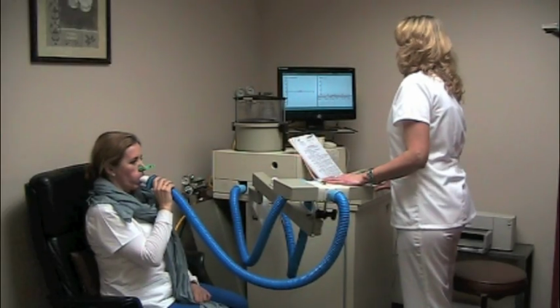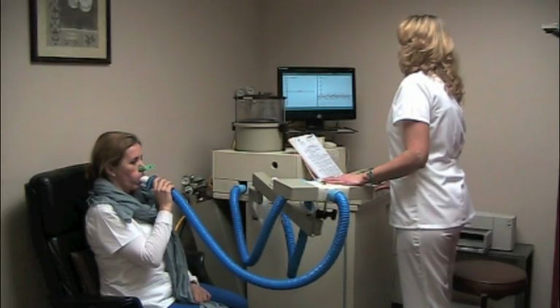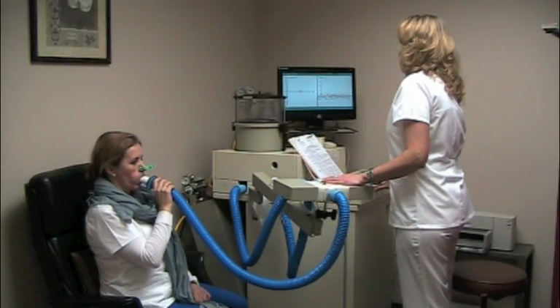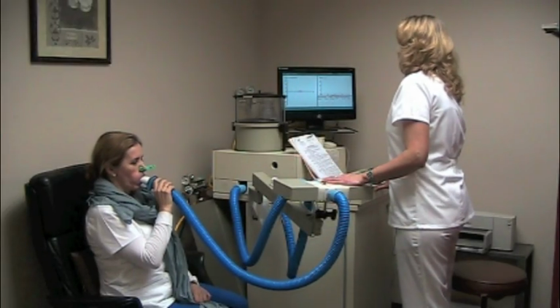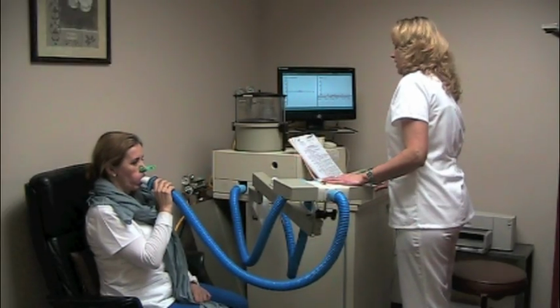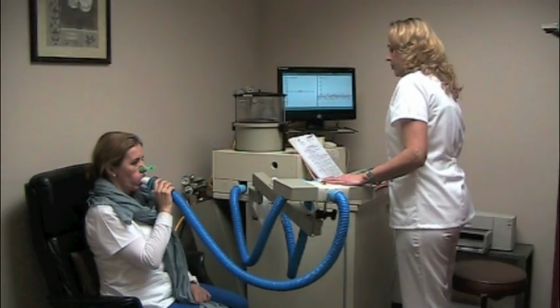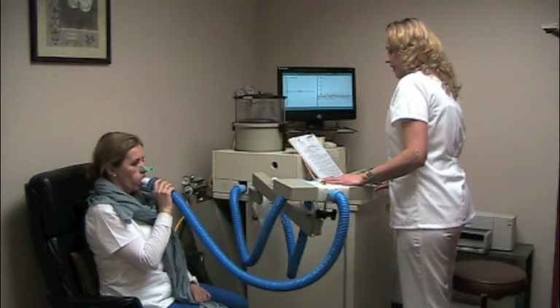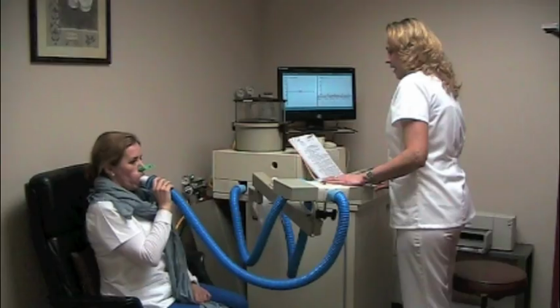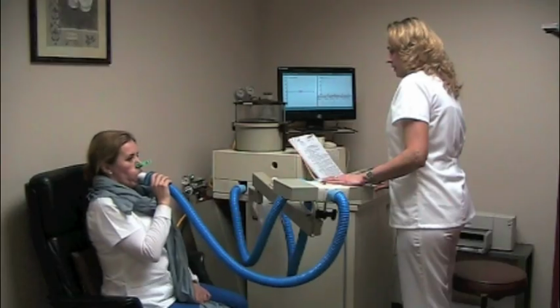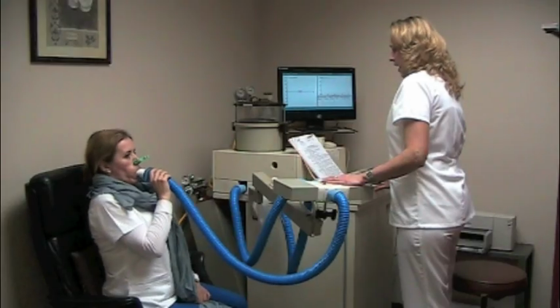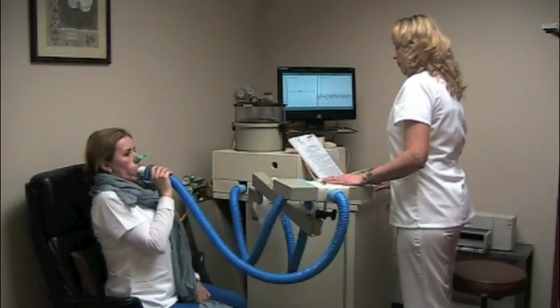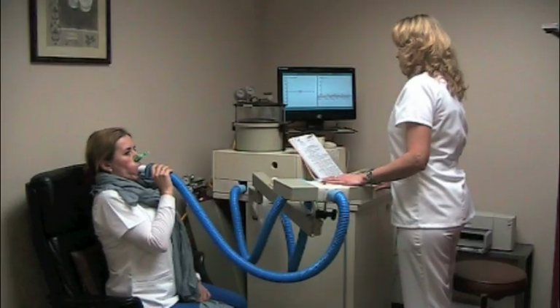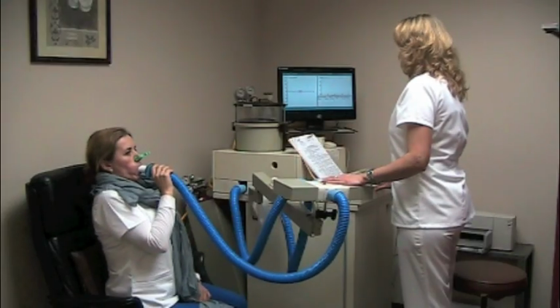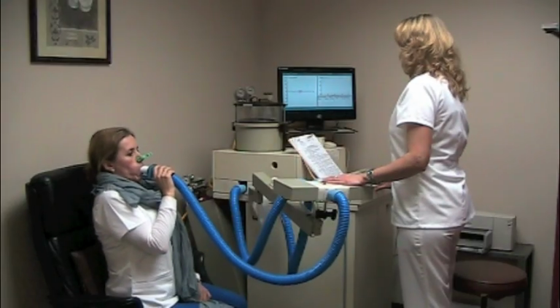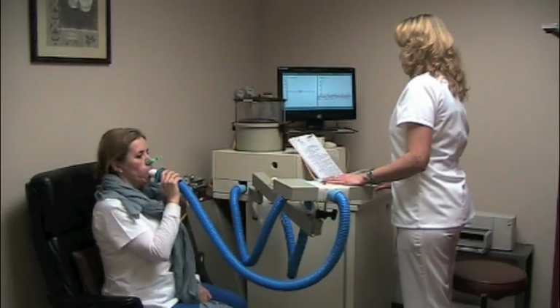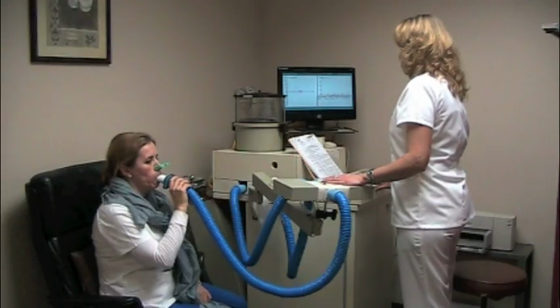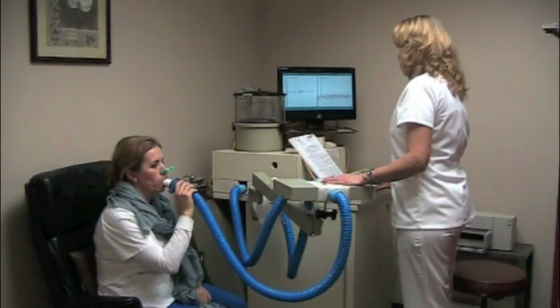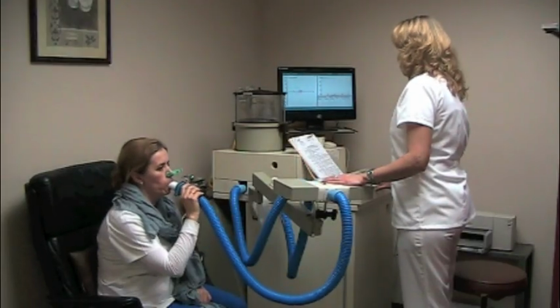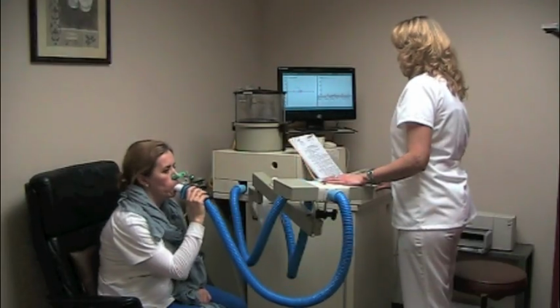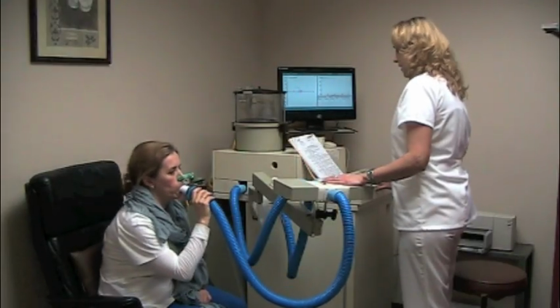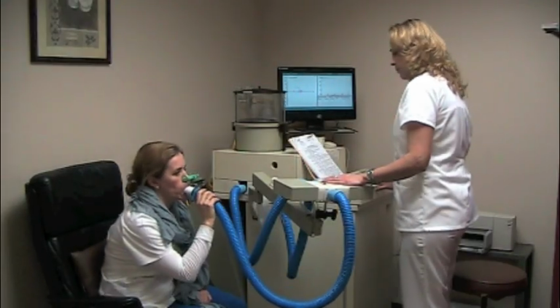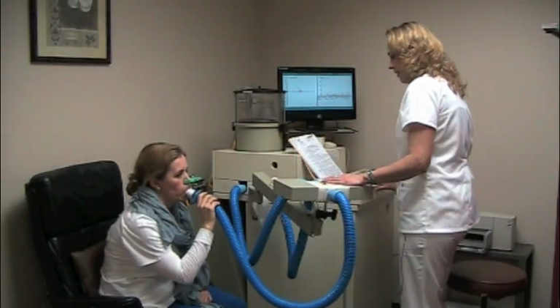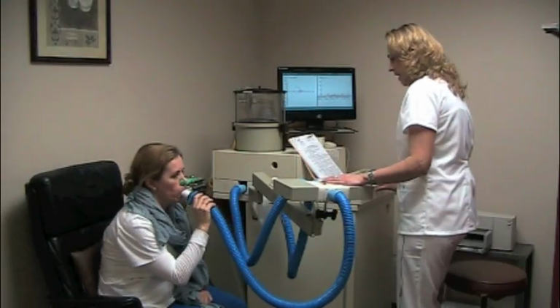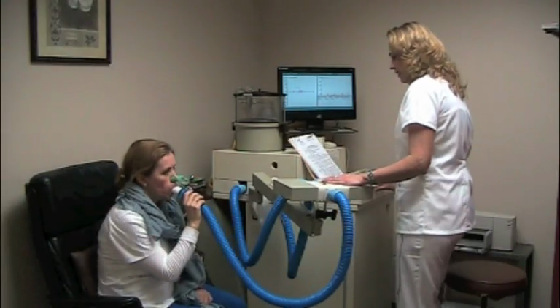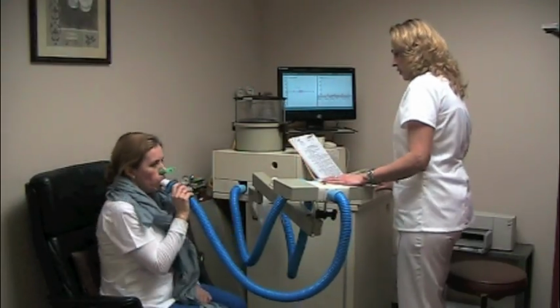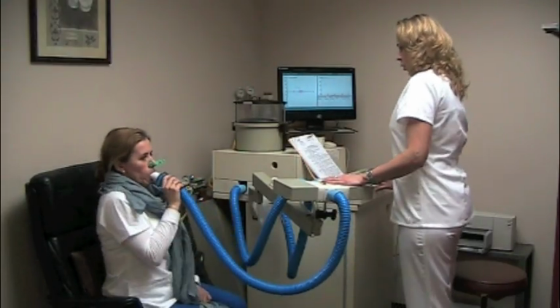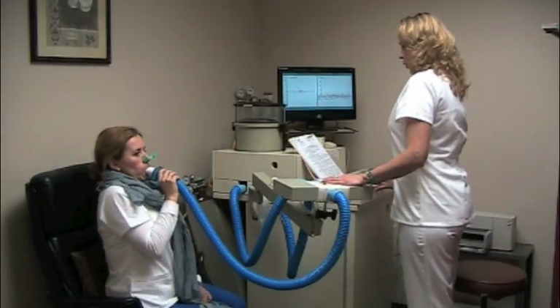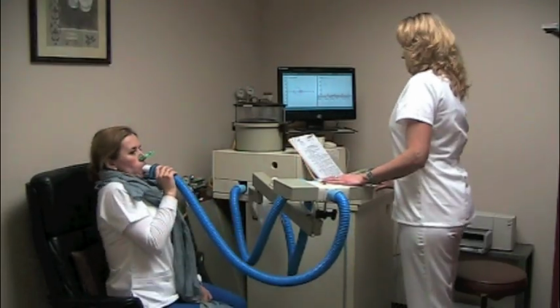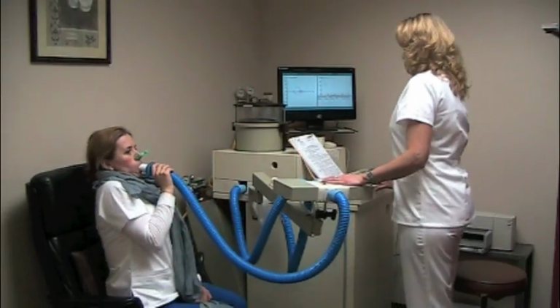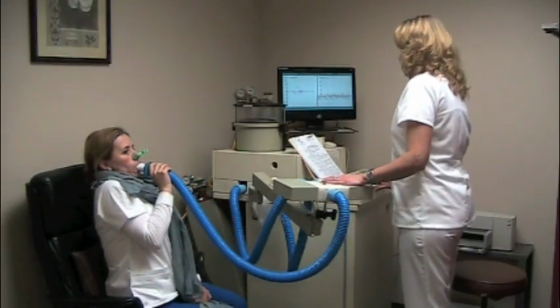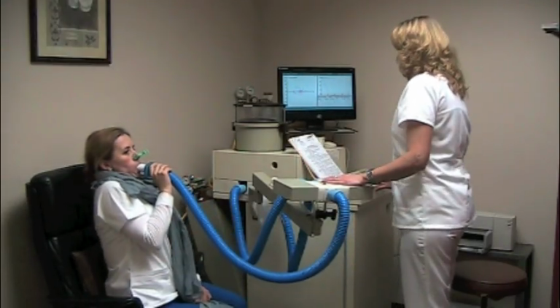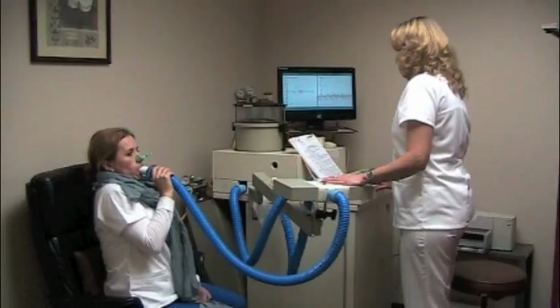Prepare to take a deep breath in and blow it out. Keep blowing. Take a deep breath in. Good. Thank you.